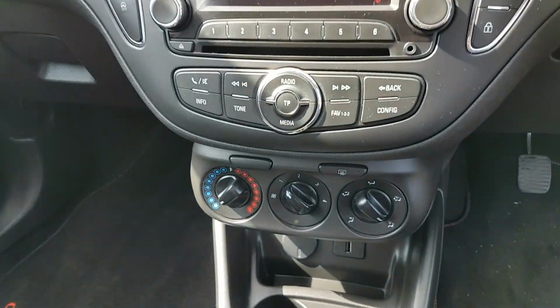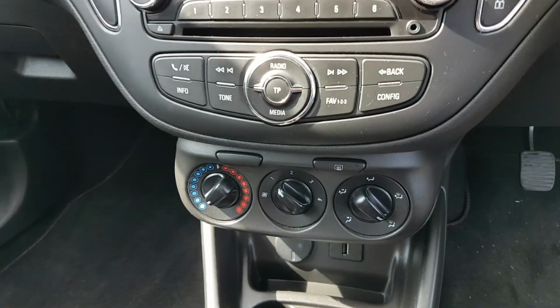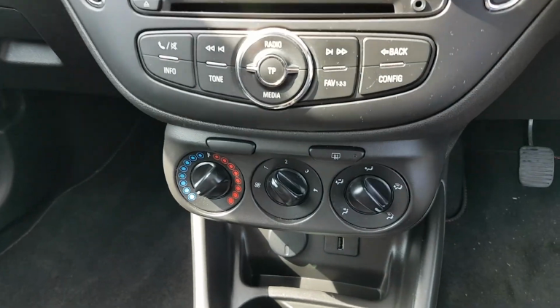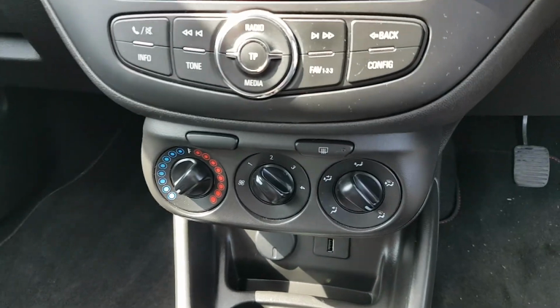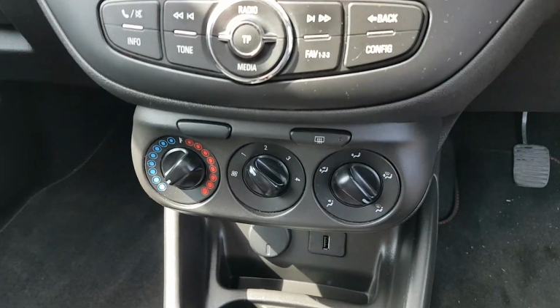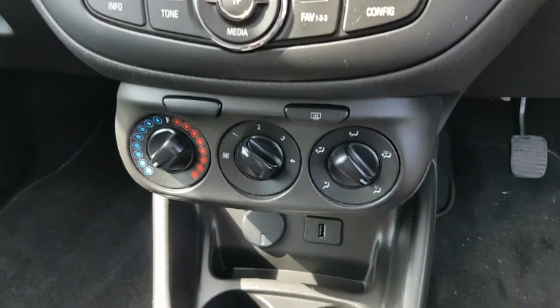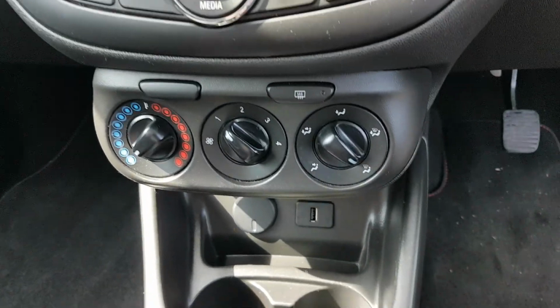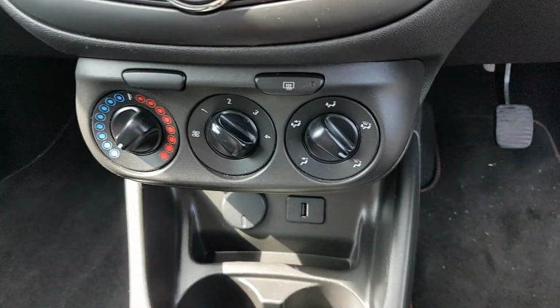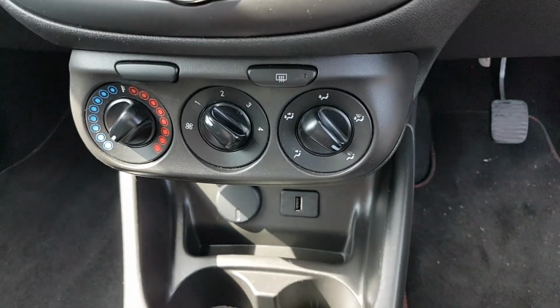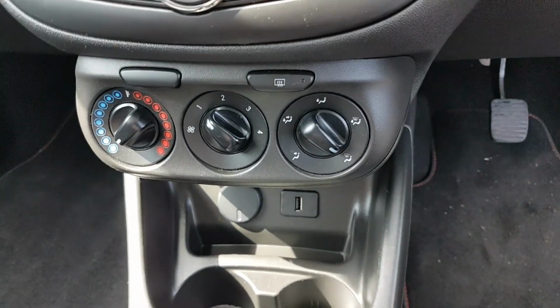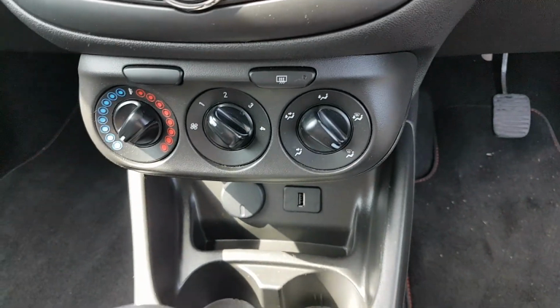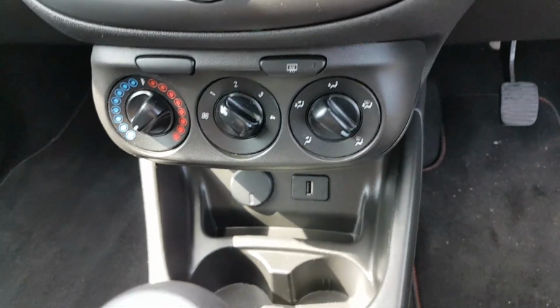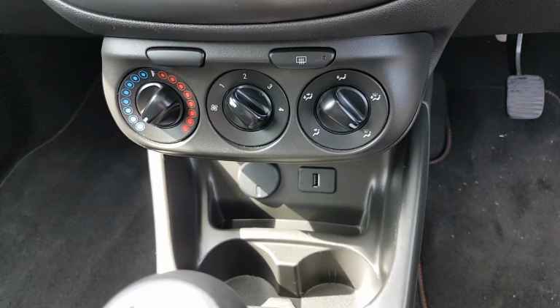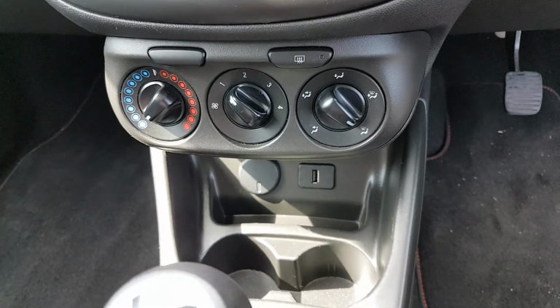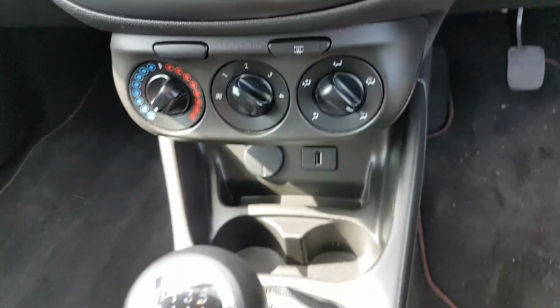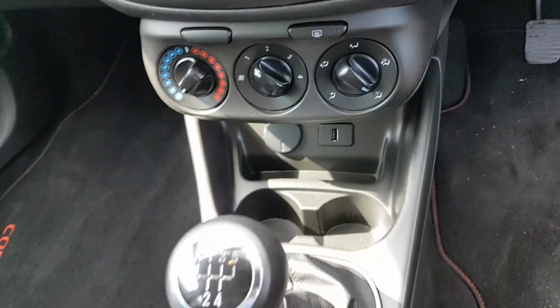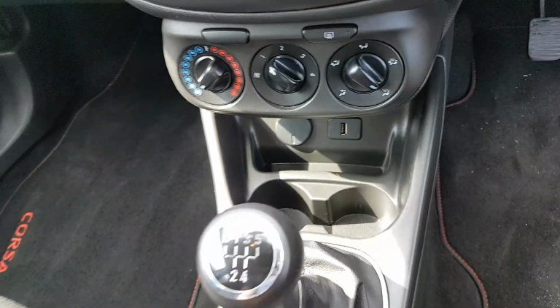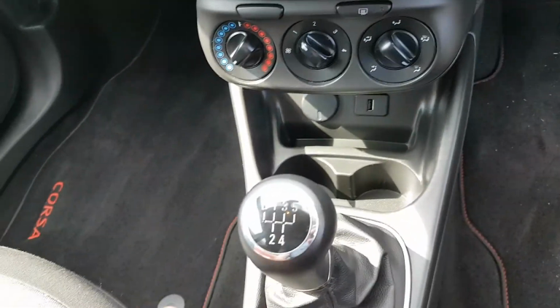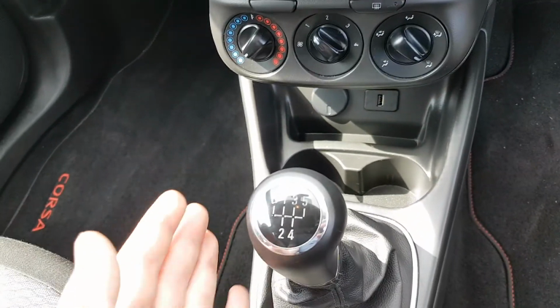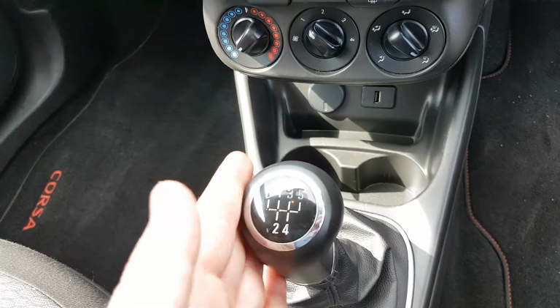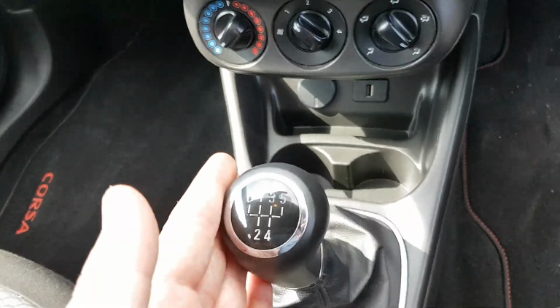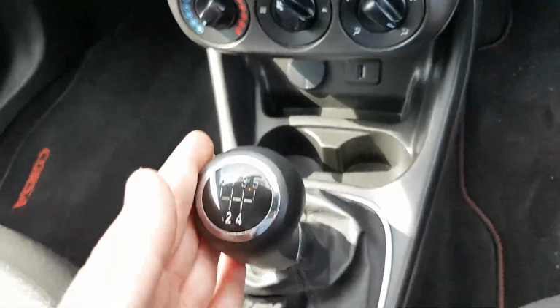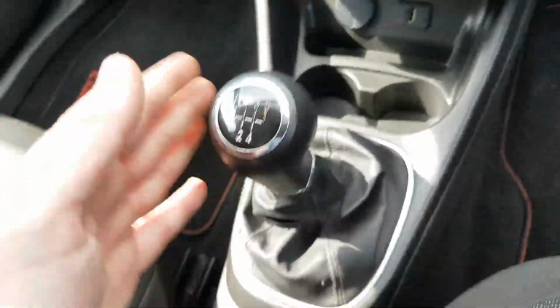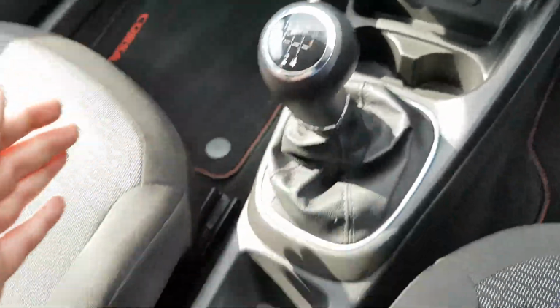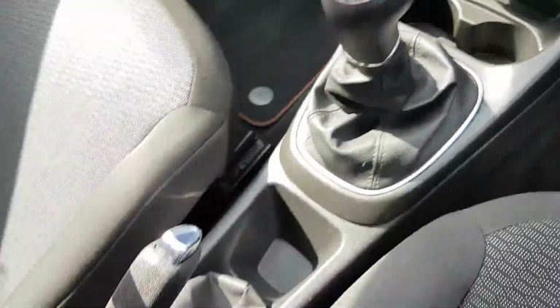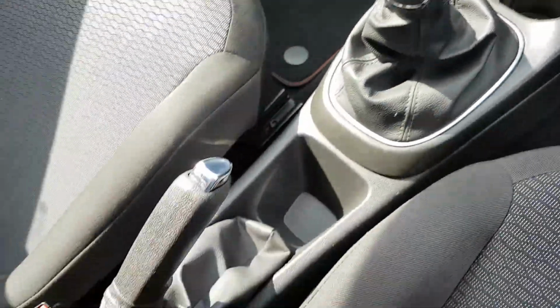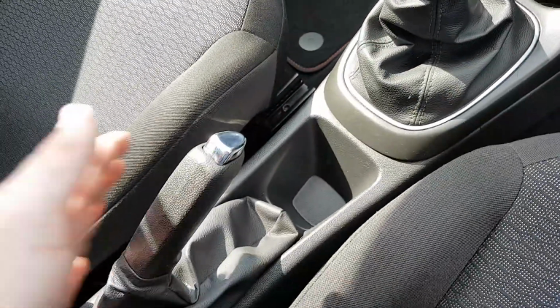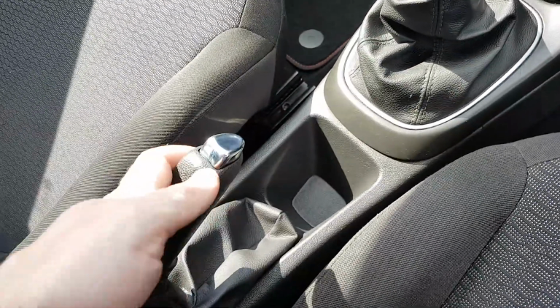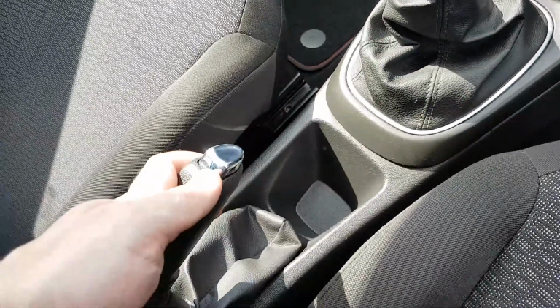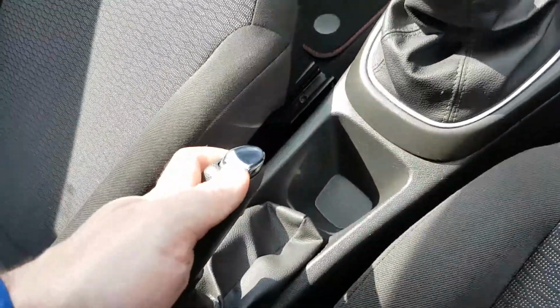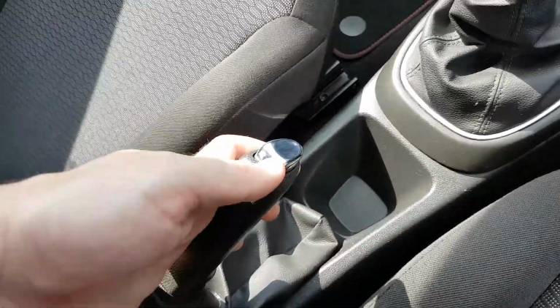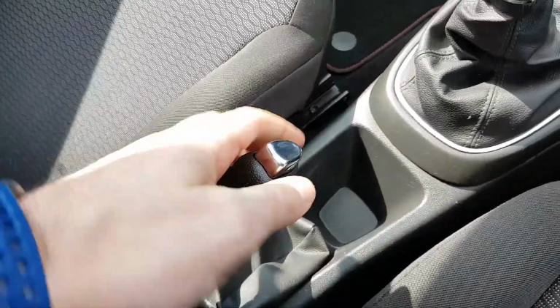Your air system, your USB connection, 12-volt connection, 5-speed gearbox, and you still have your normal handbrake as well.